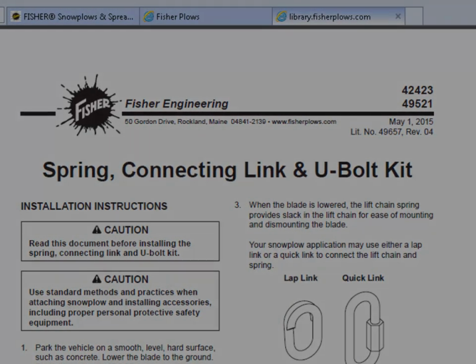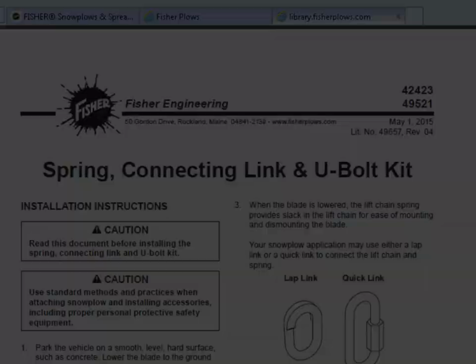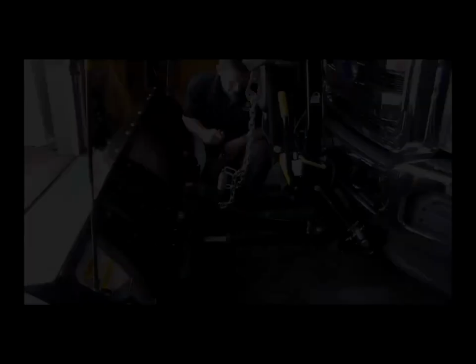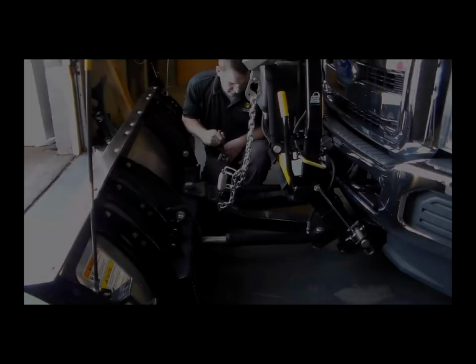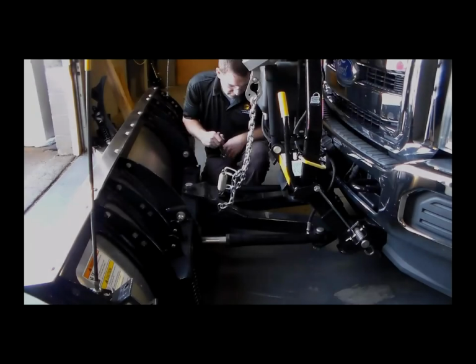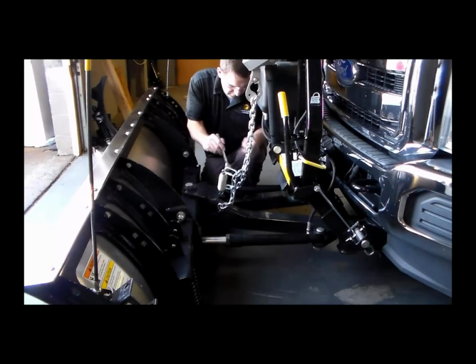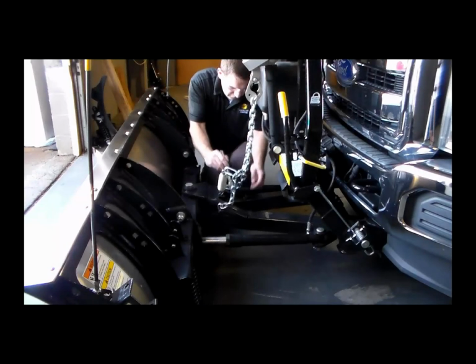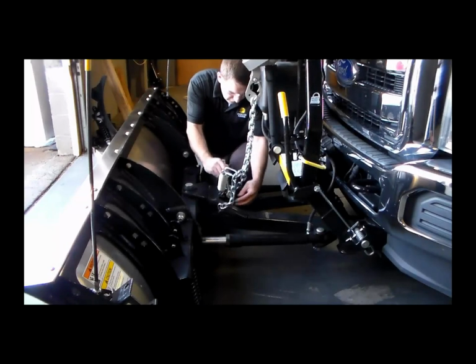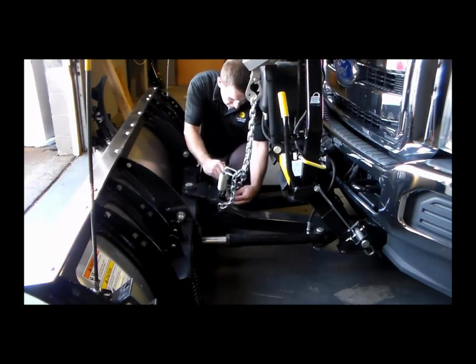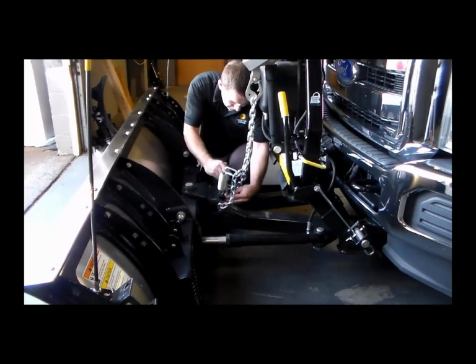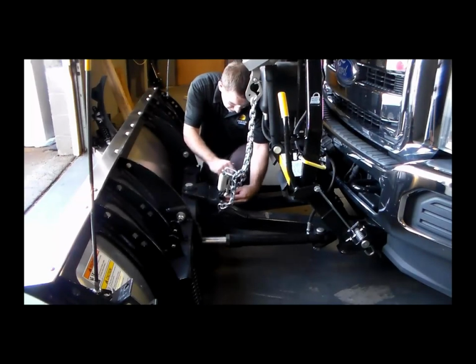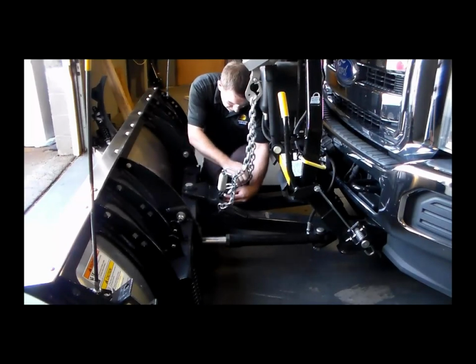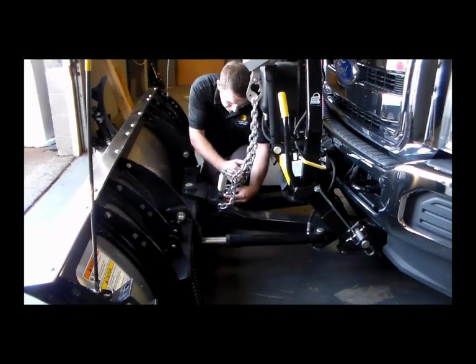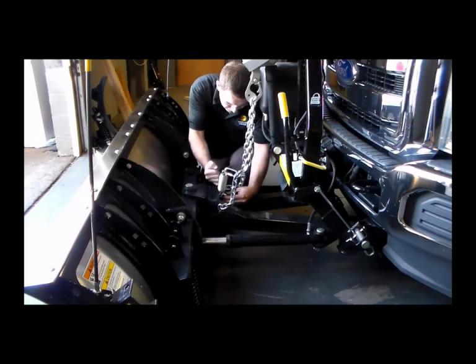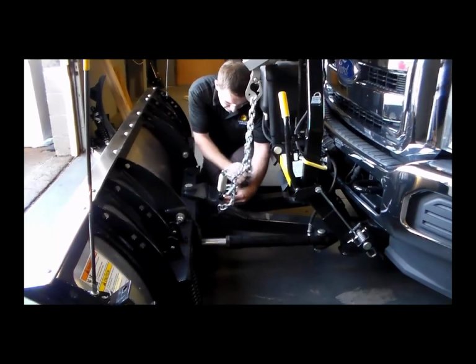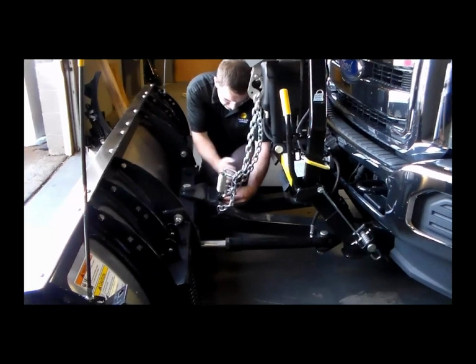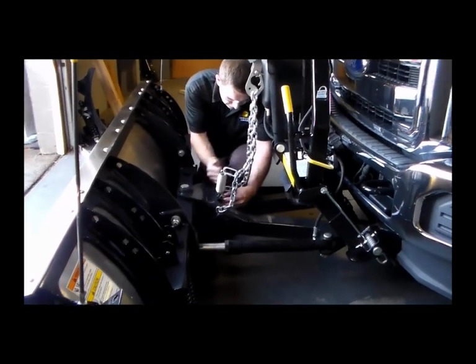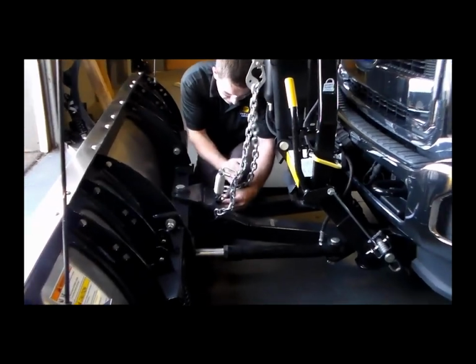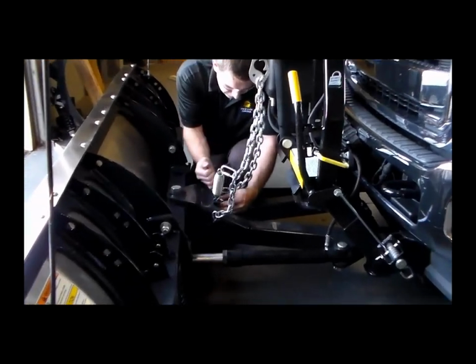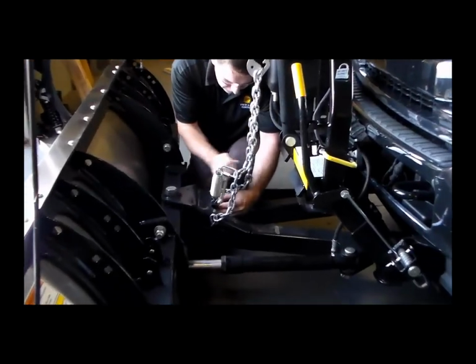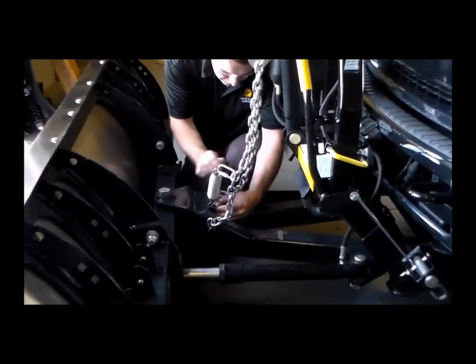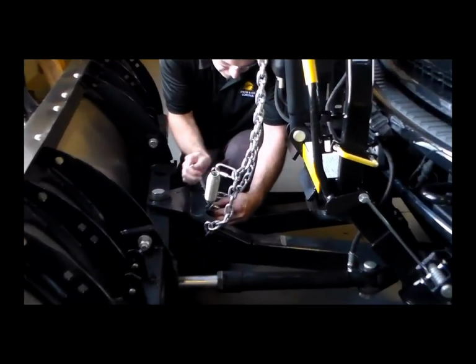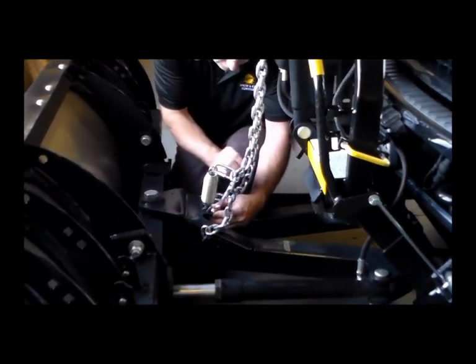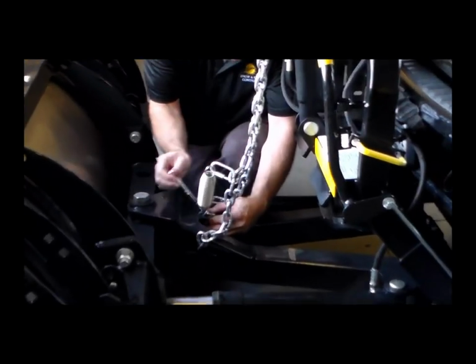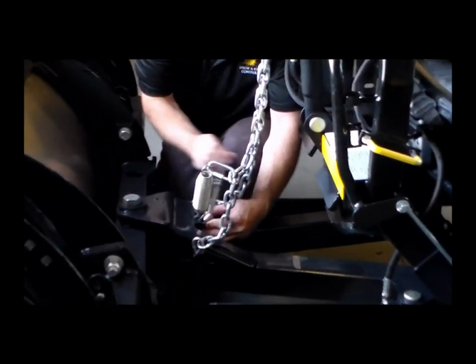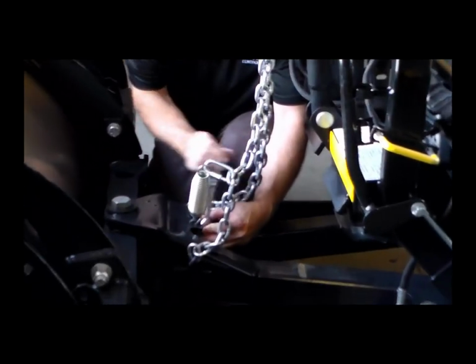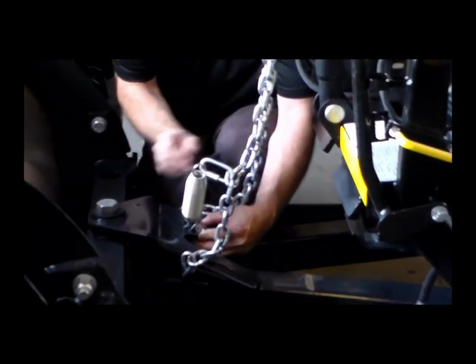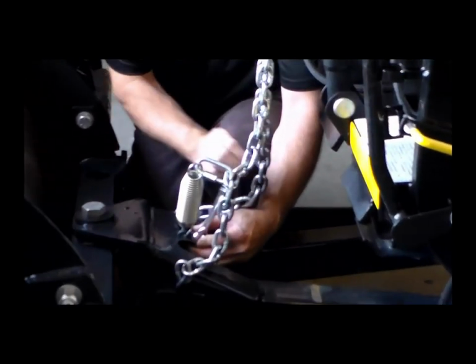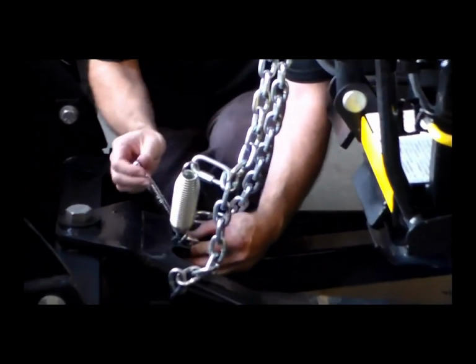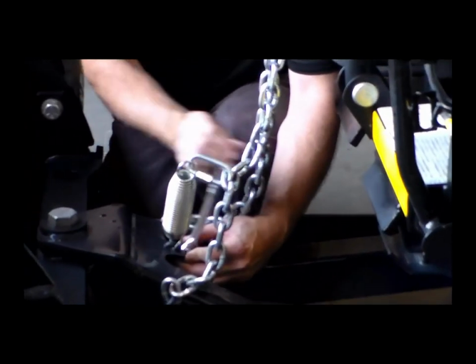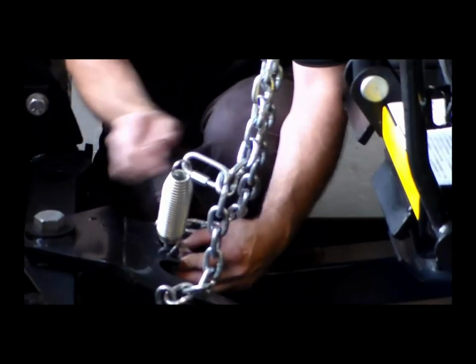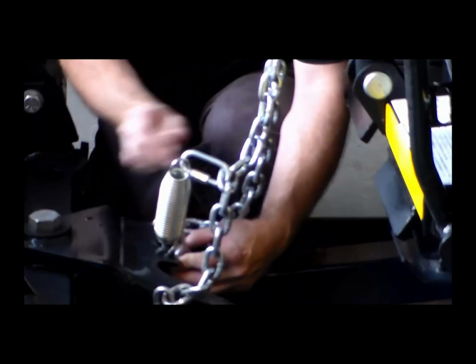To adjust the lift chain, remove and retain the passenger side lift chain U-bolt and lock nuts.